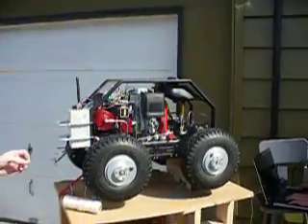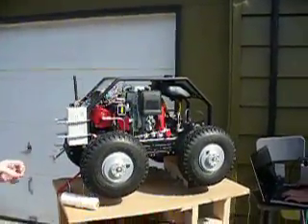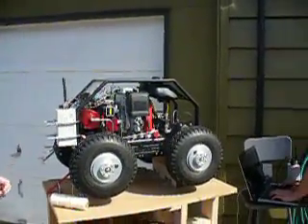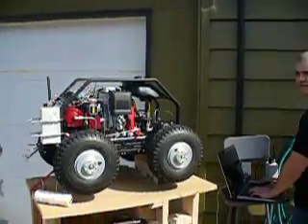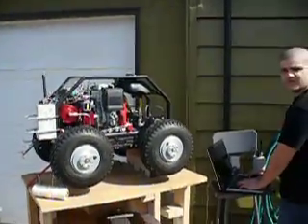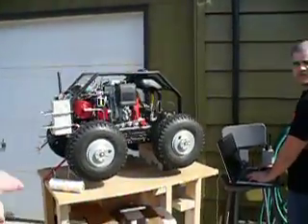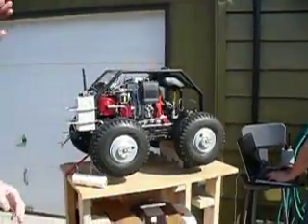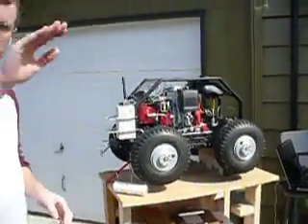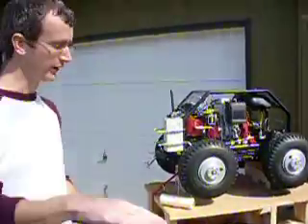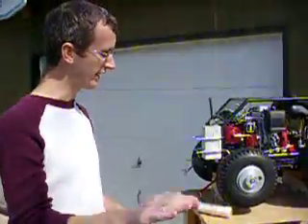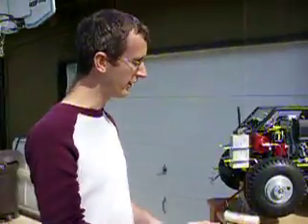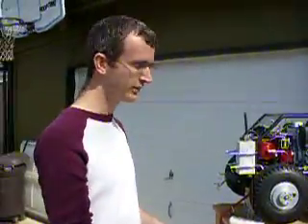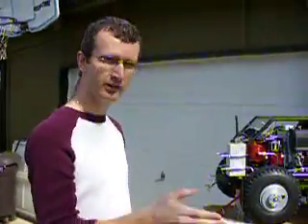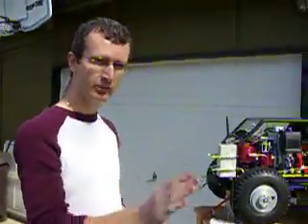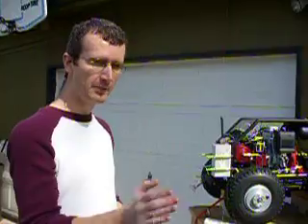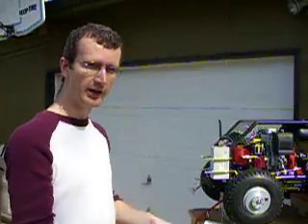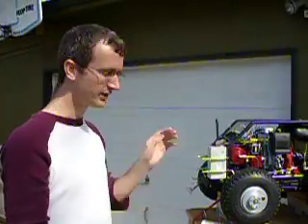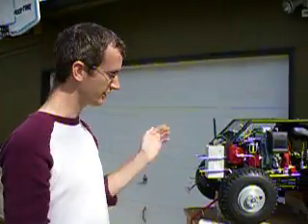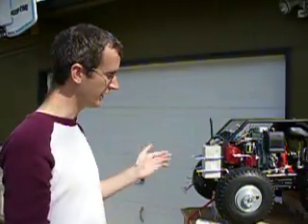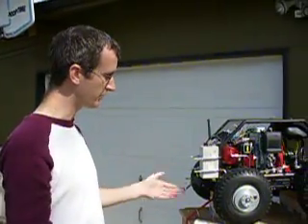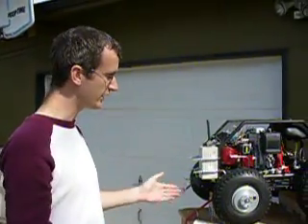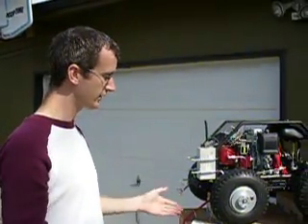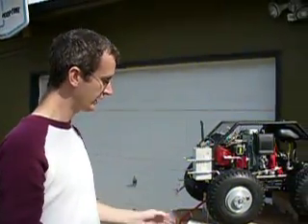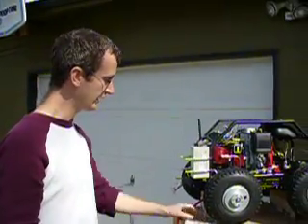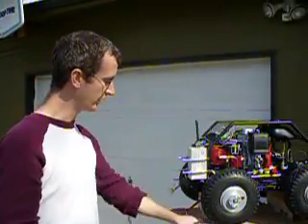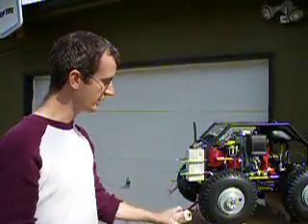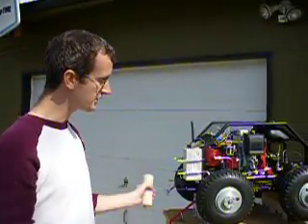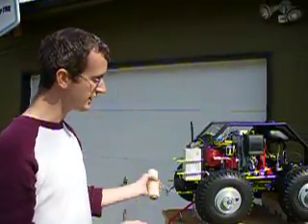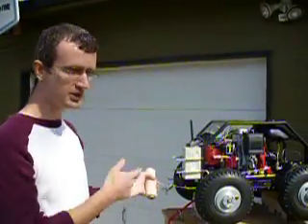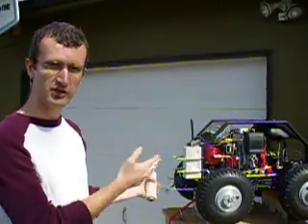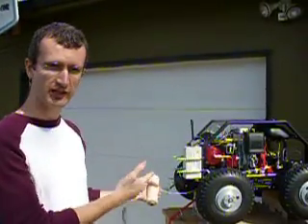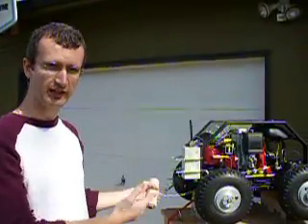So we're going to throttle up, throttle down, right brake, left brake, and then we're going to use the safety switch to kill it.